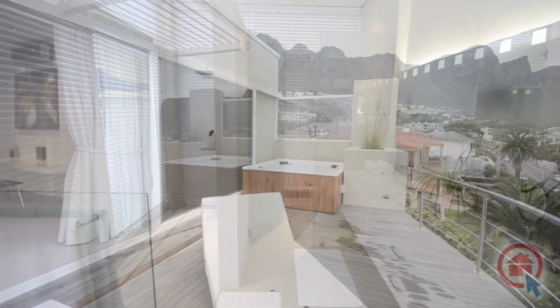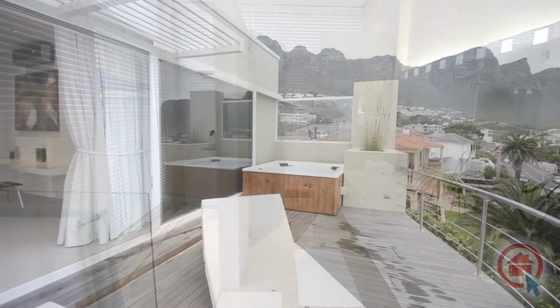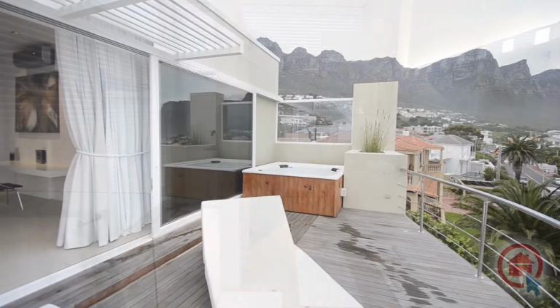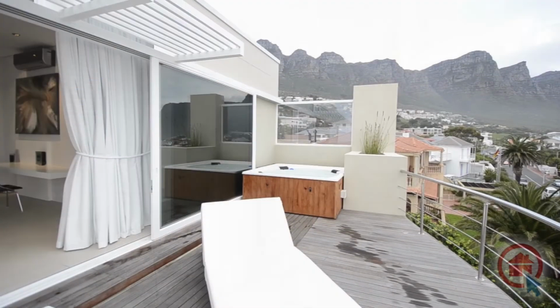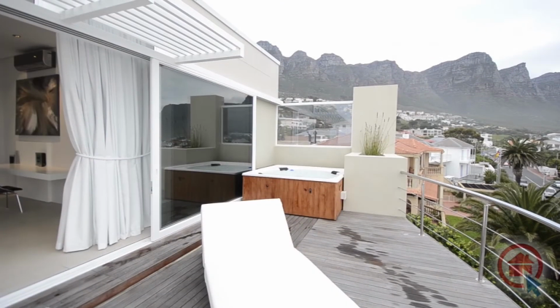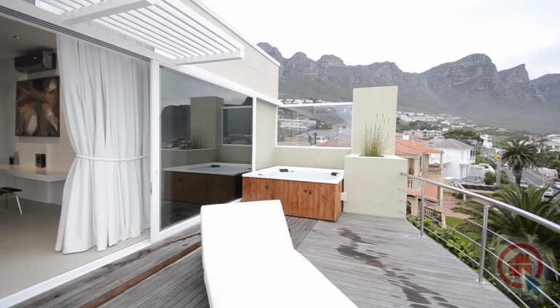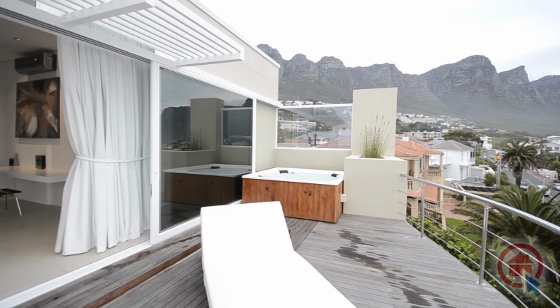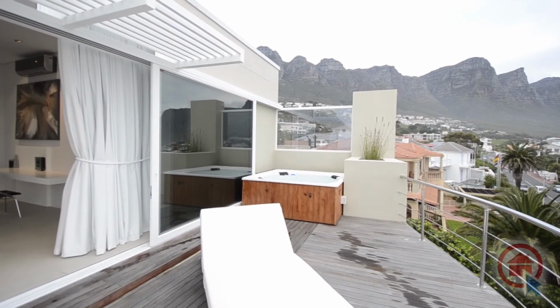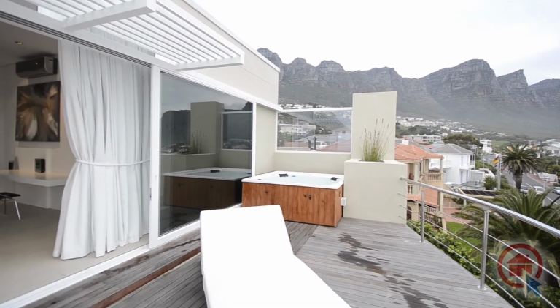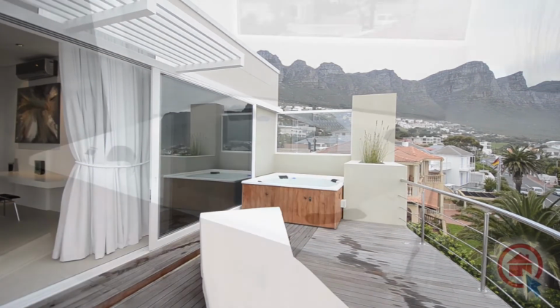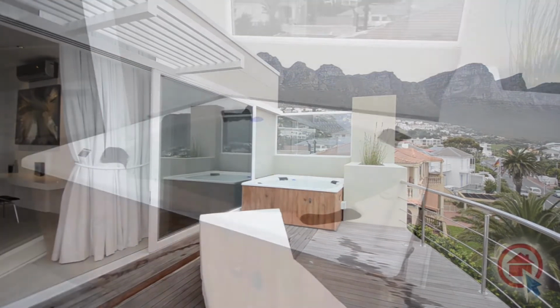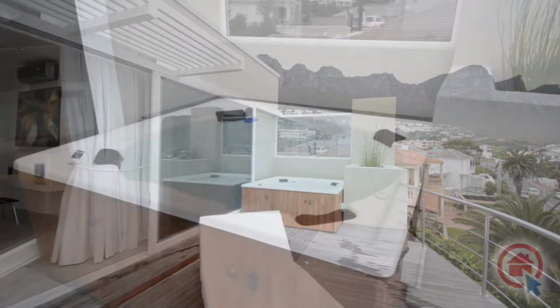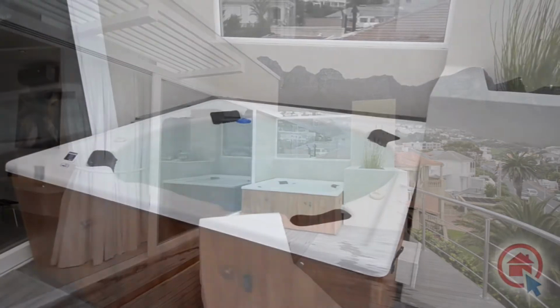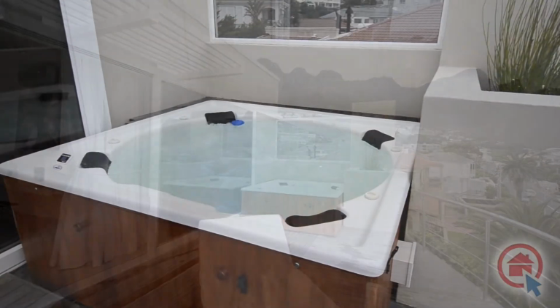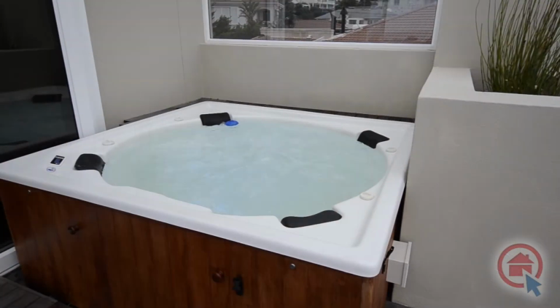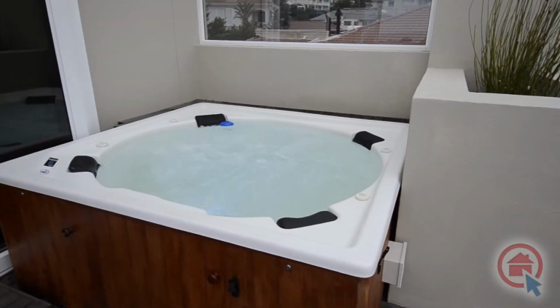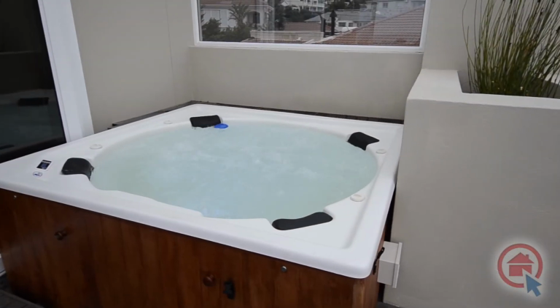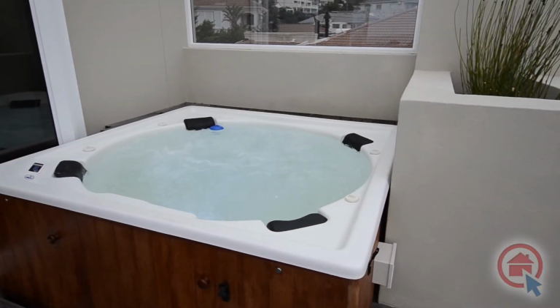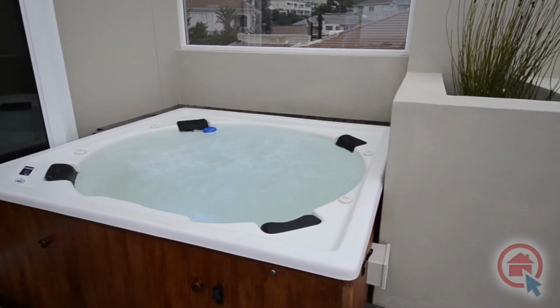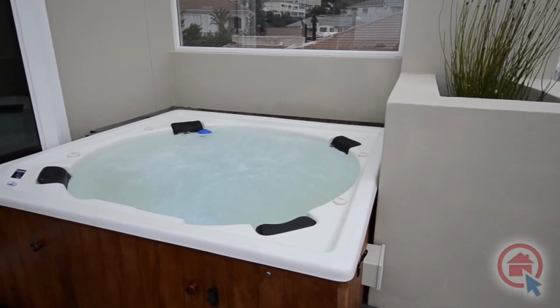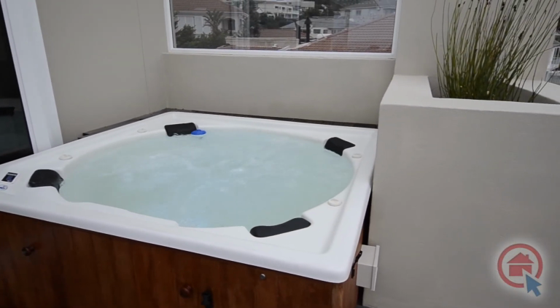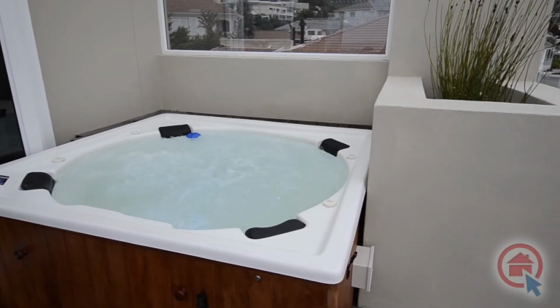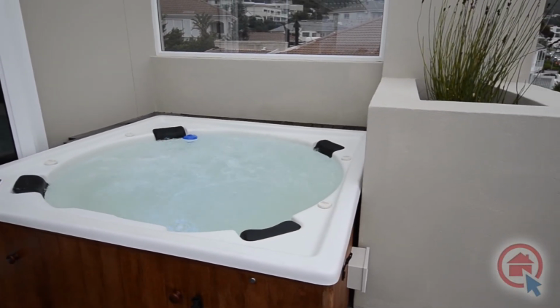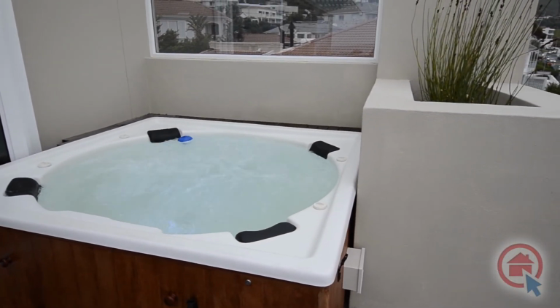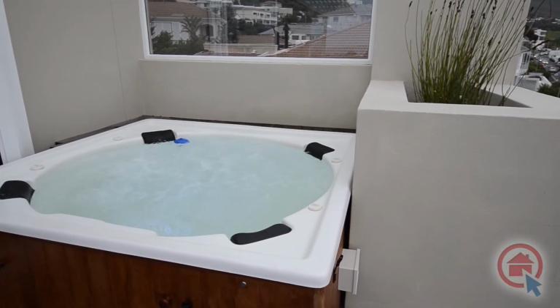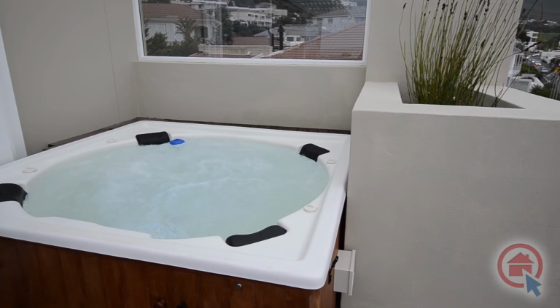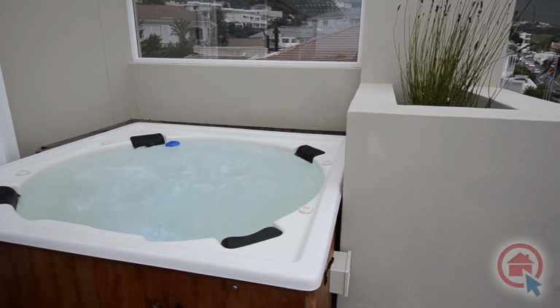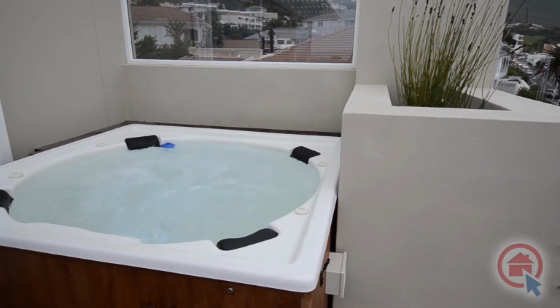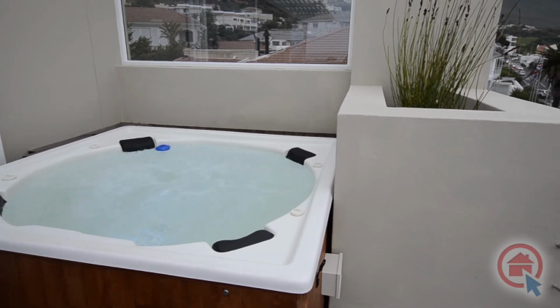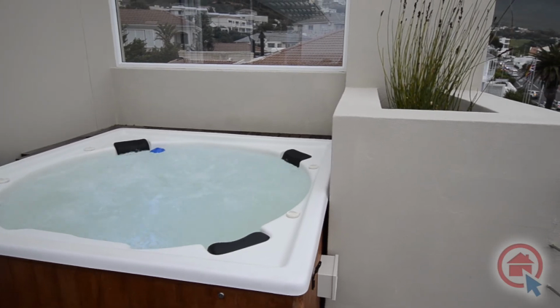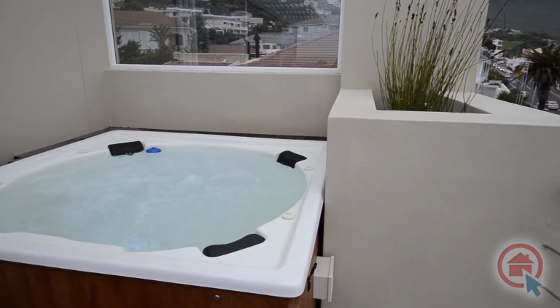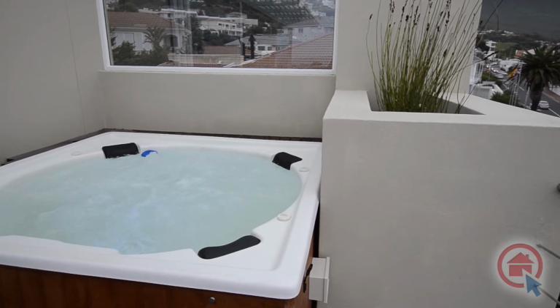The master bedroom's balcony features a jacuzzi and breathtaking views of the mountains, ocean, and garden.